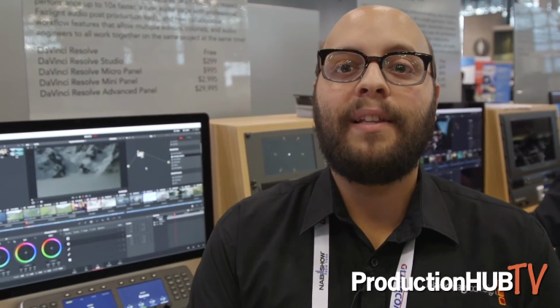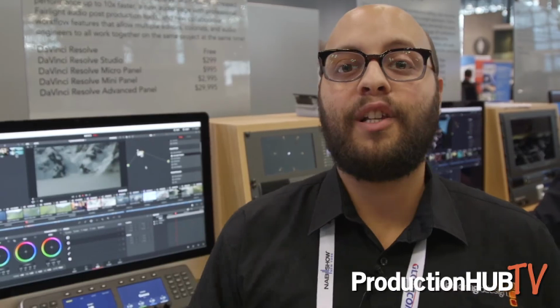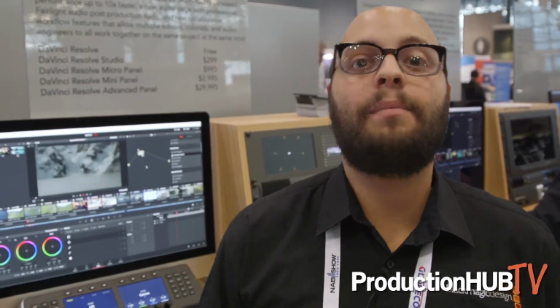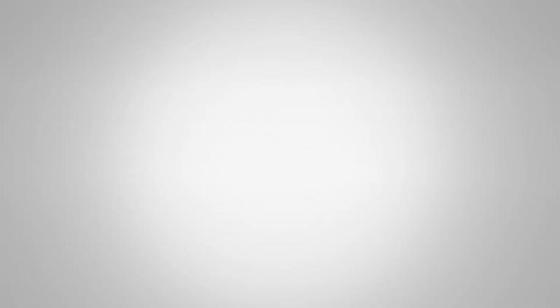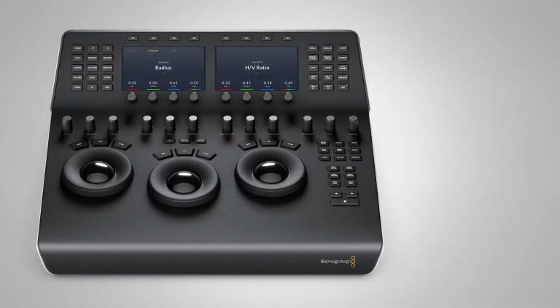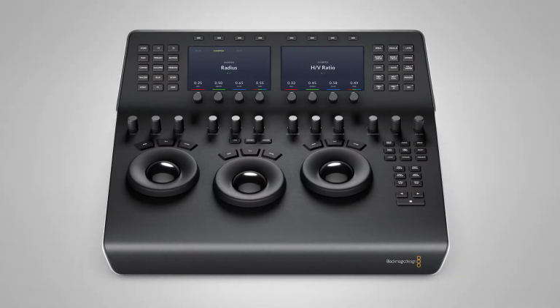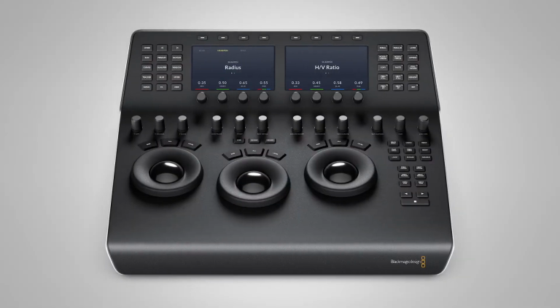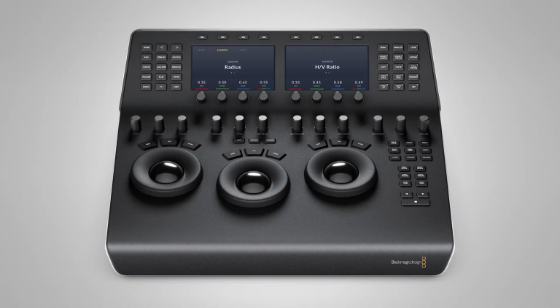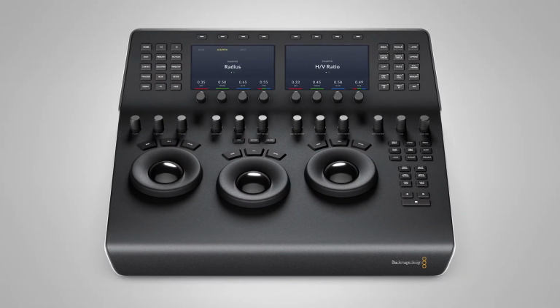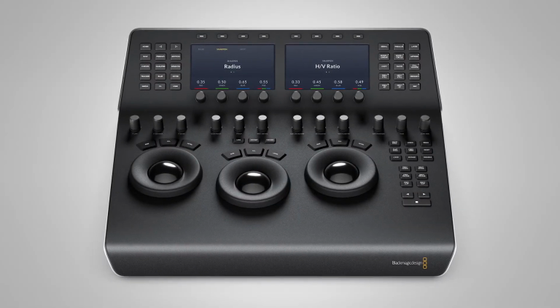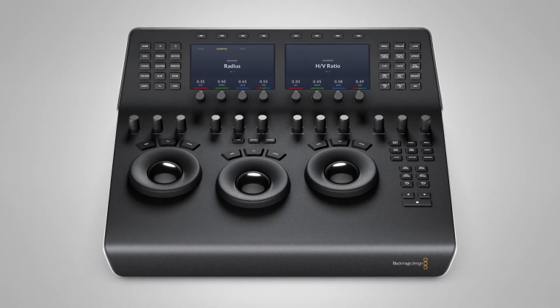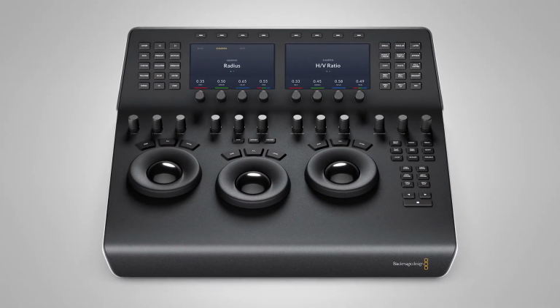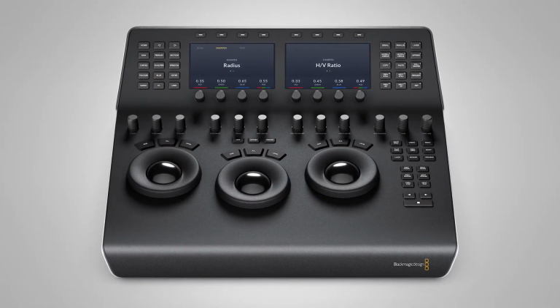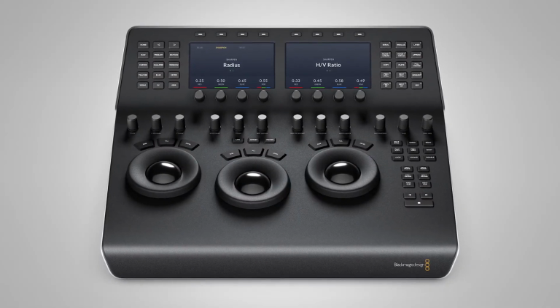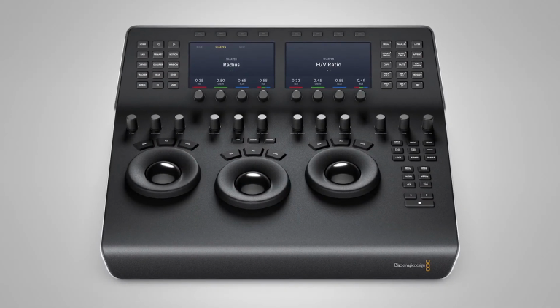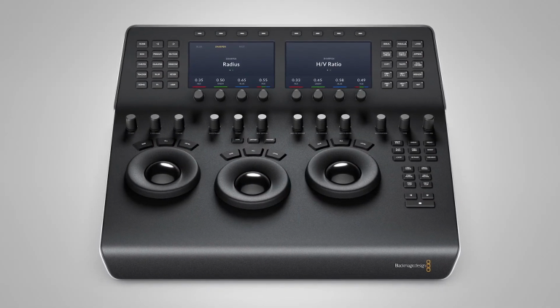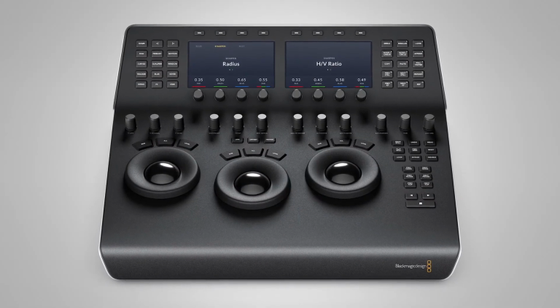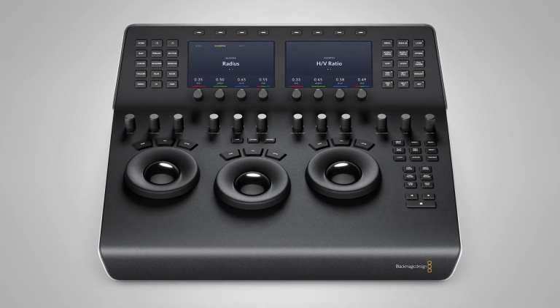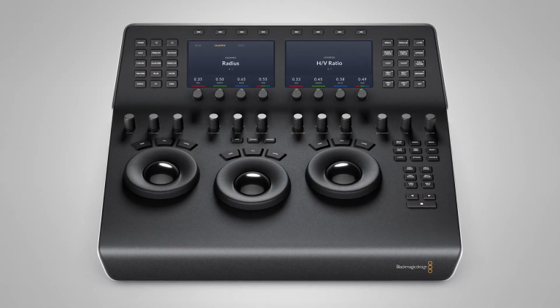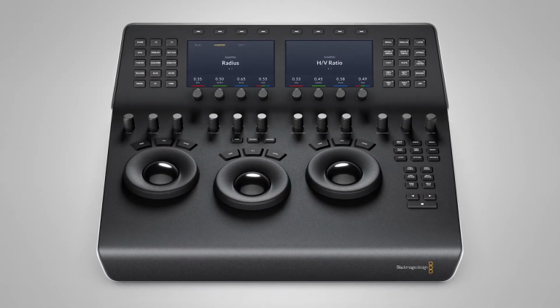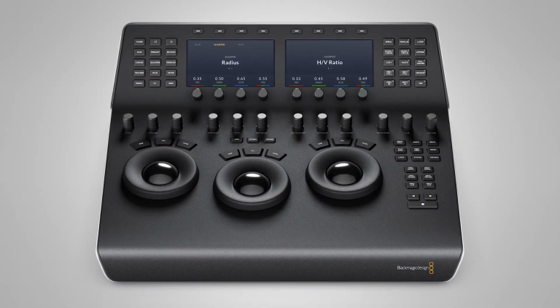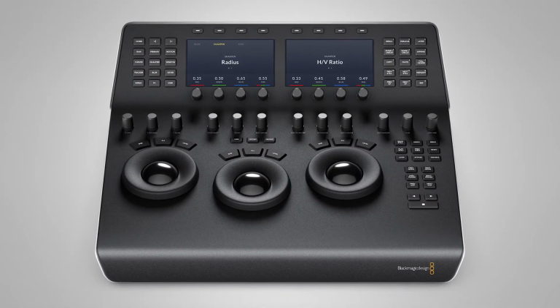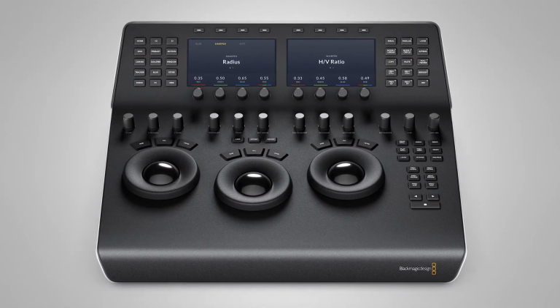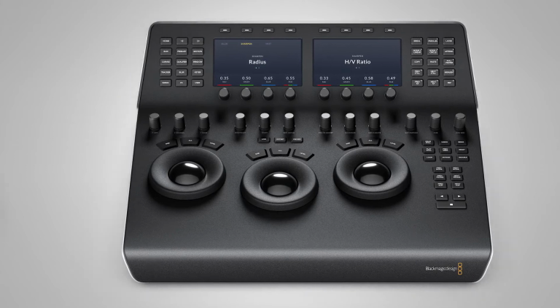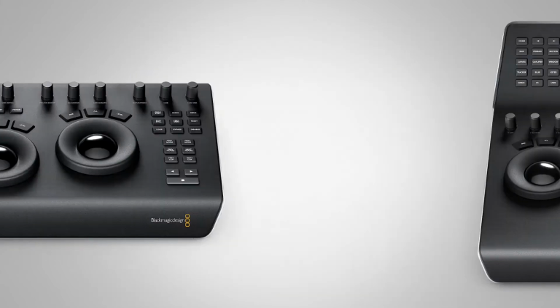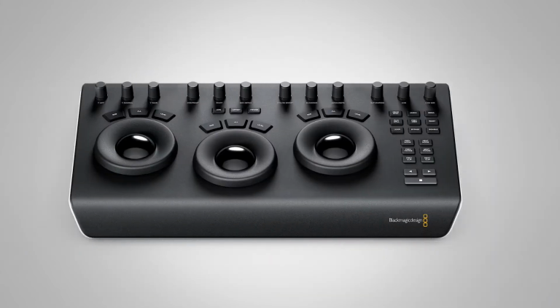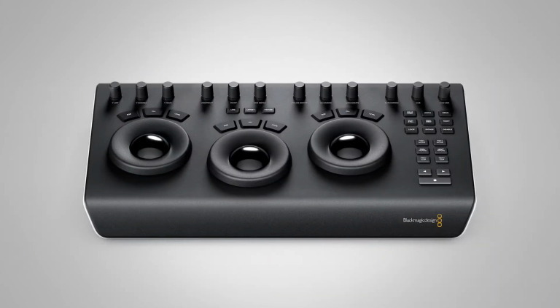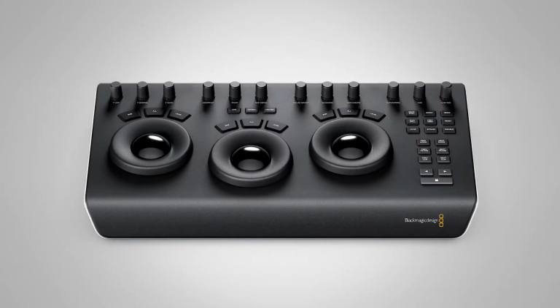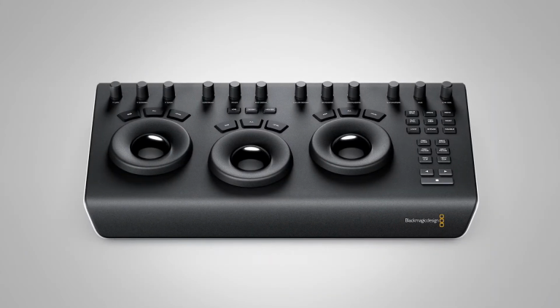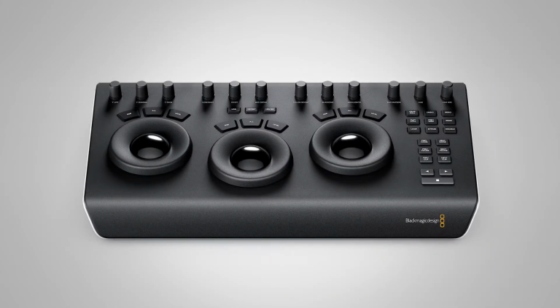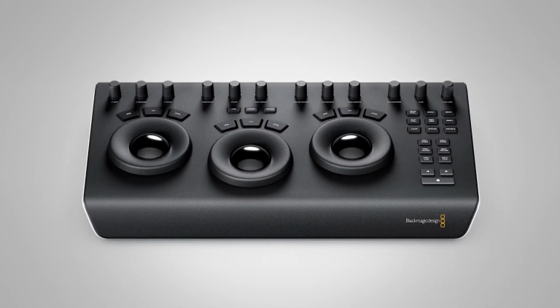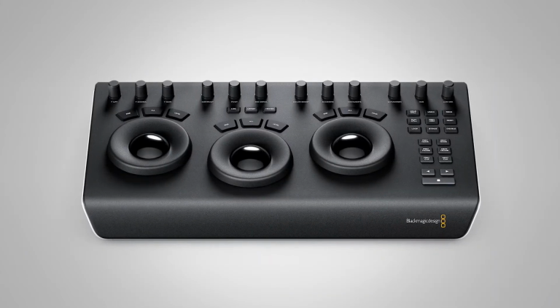Additionally, some of the other things we're showing here are the mini panel, which is available for $29.95, and the micro panel, which is available for $99.95.